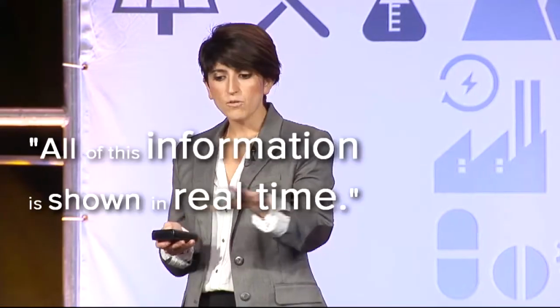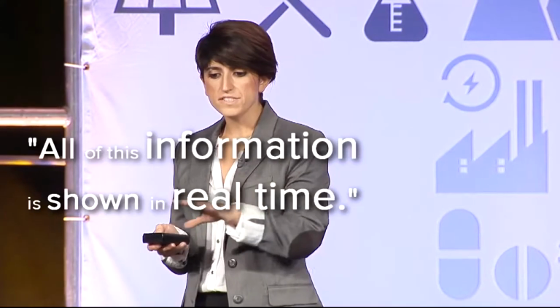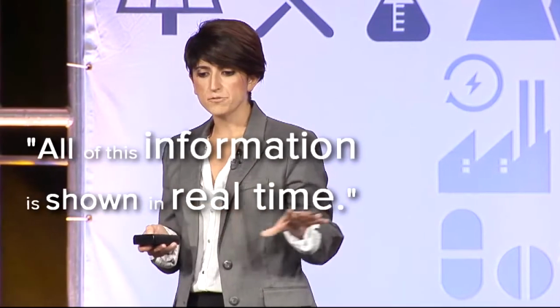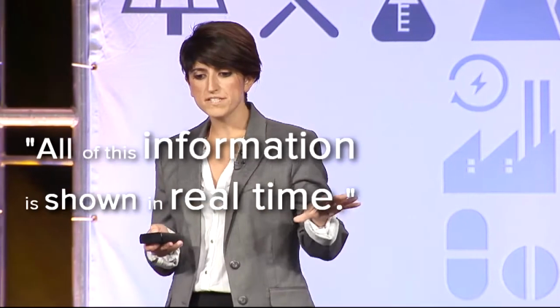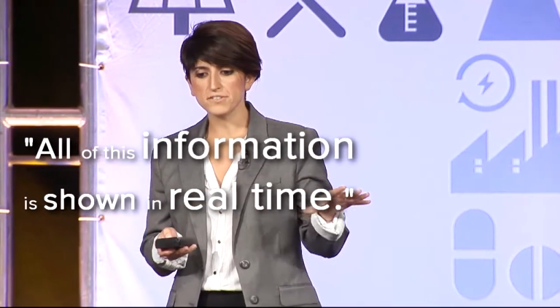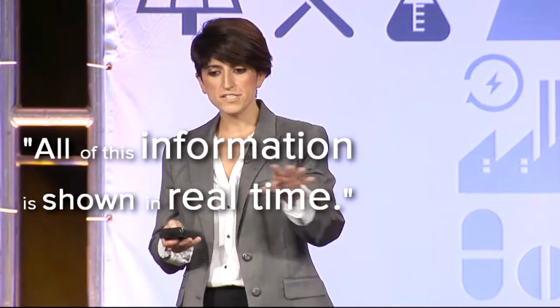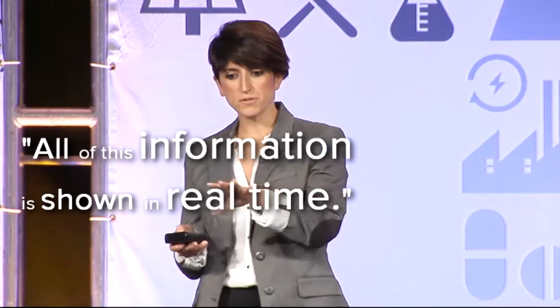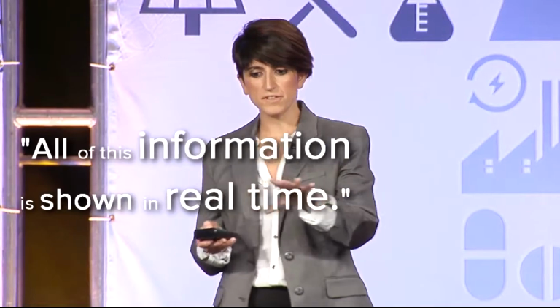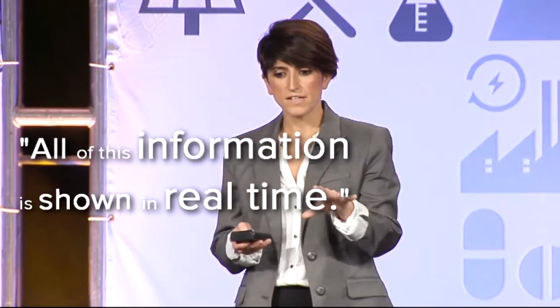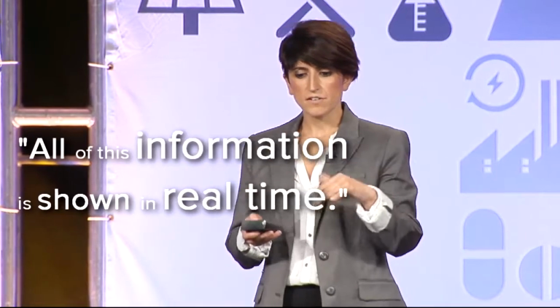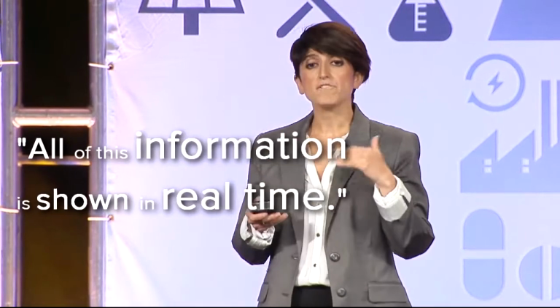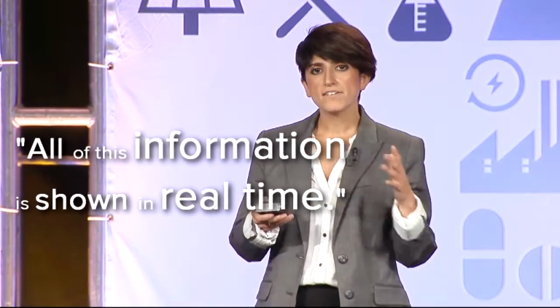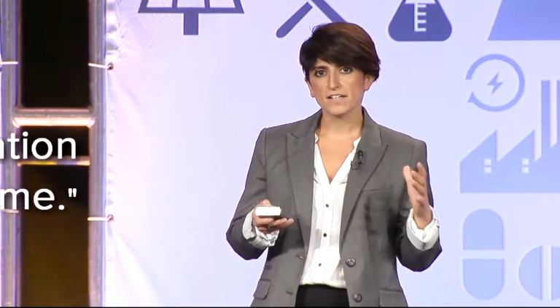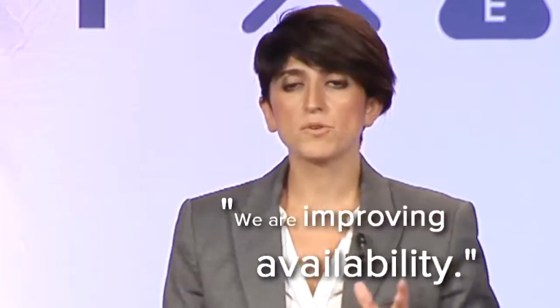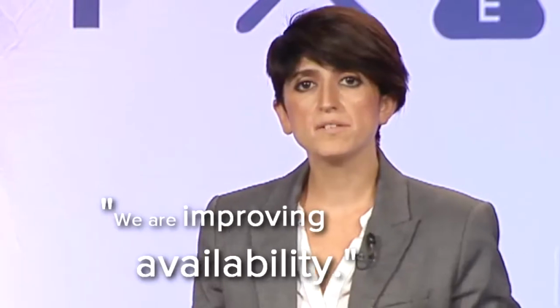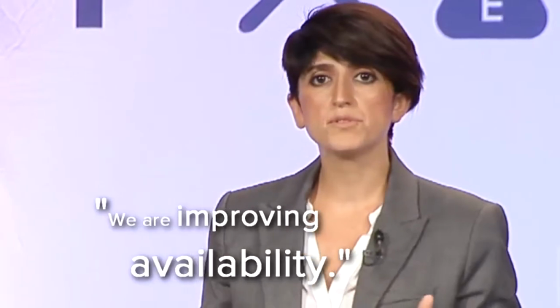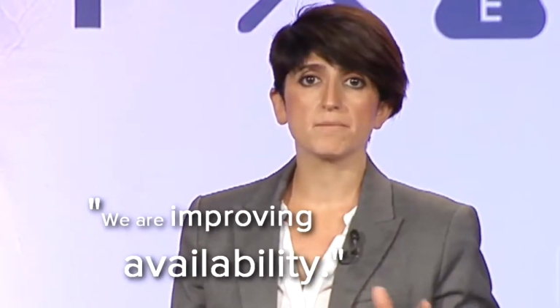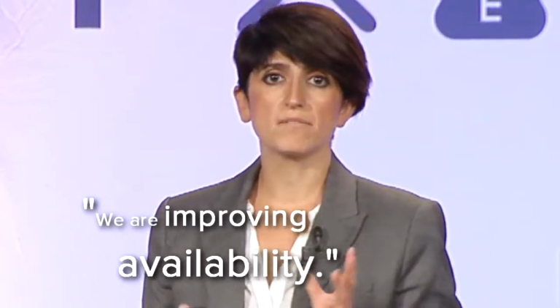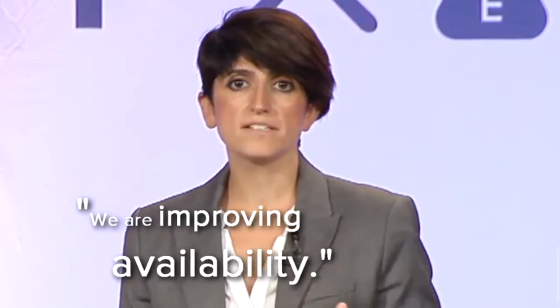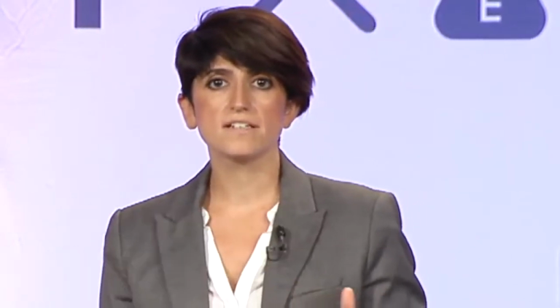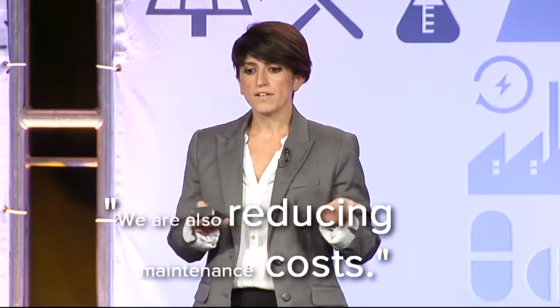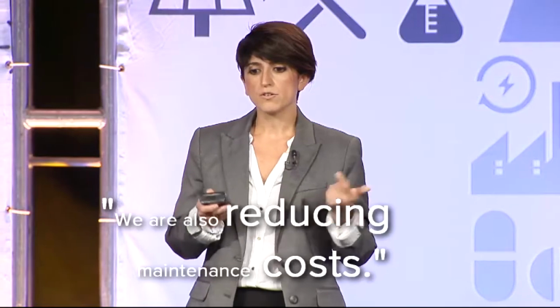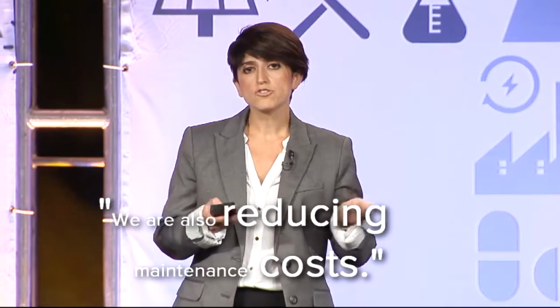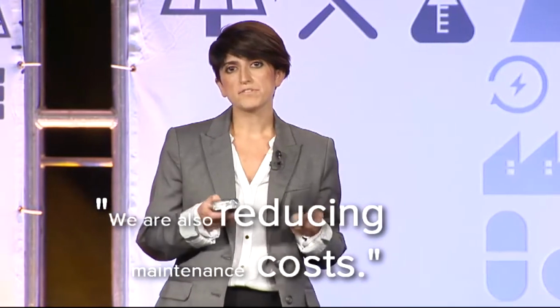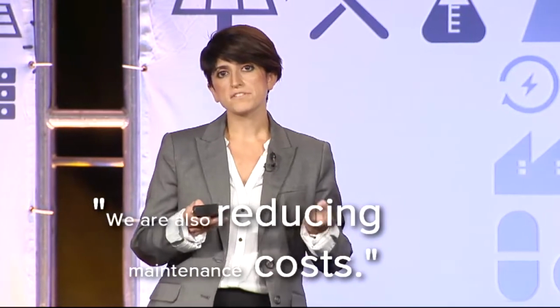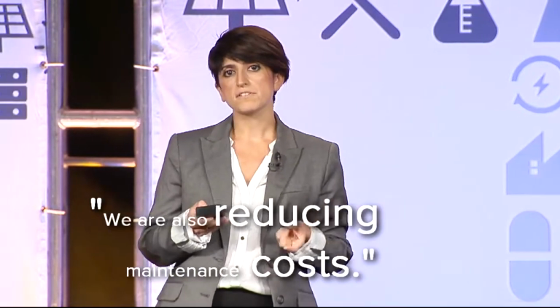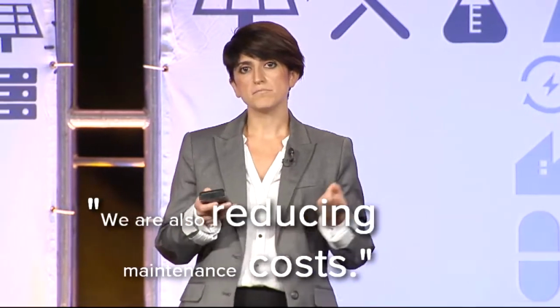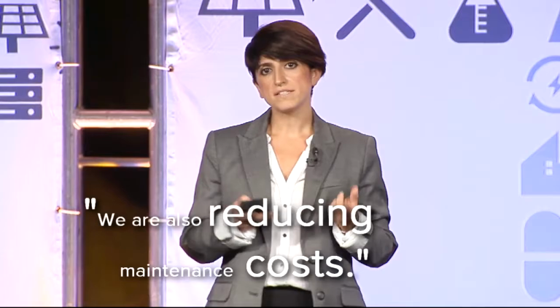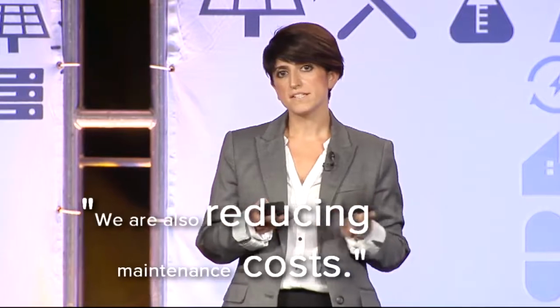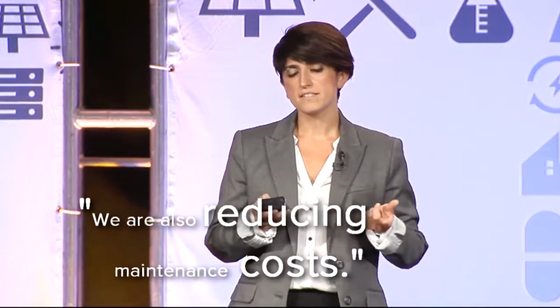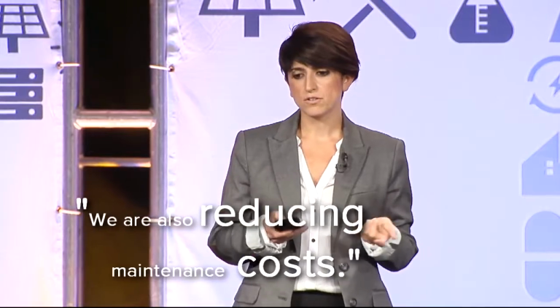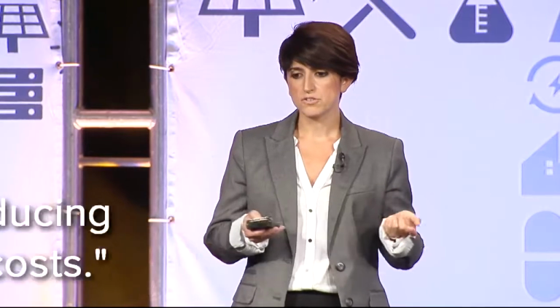All this information is shown in real time. We are improving availability and also reducing maintenance costs.